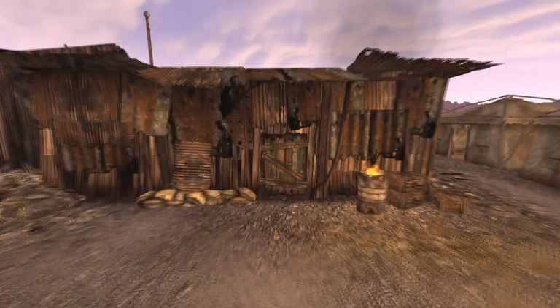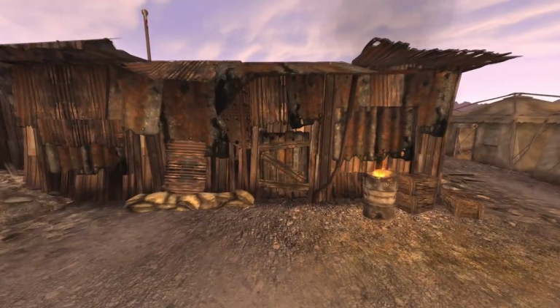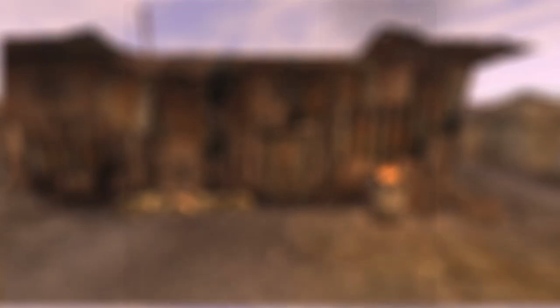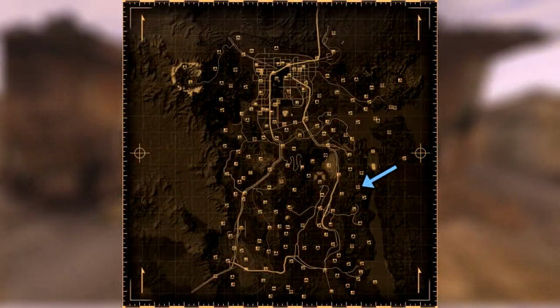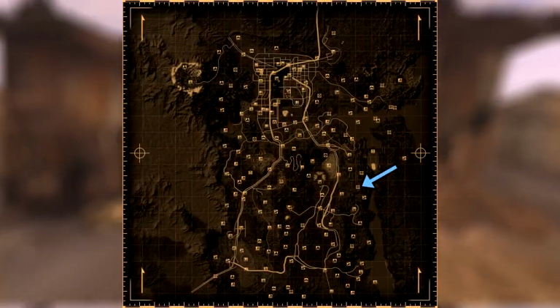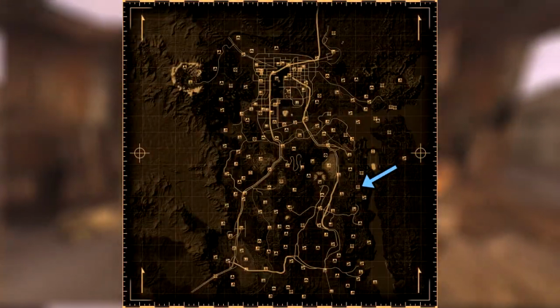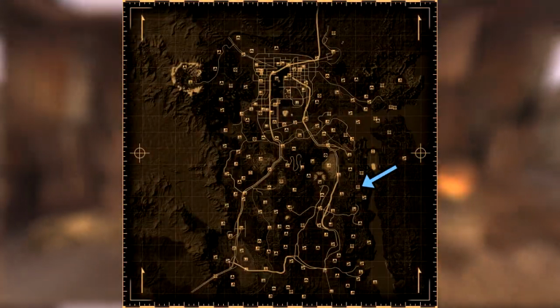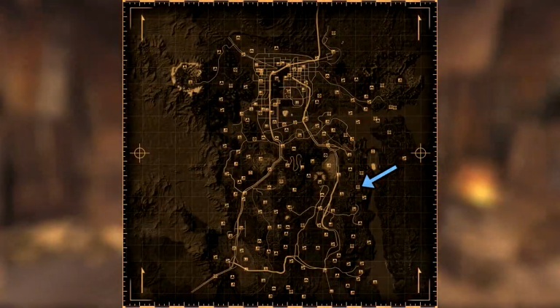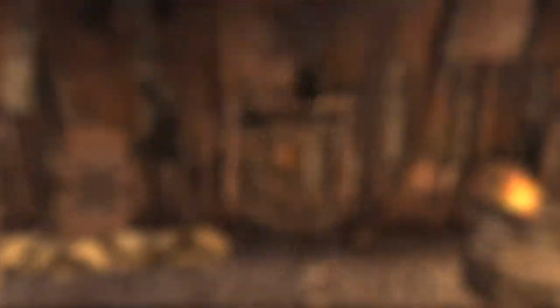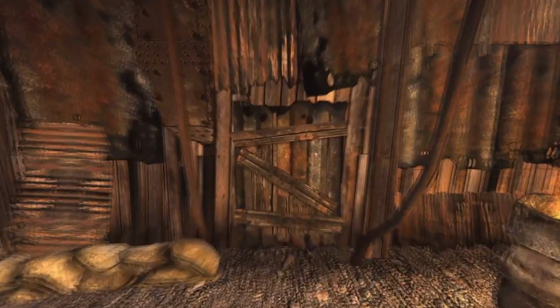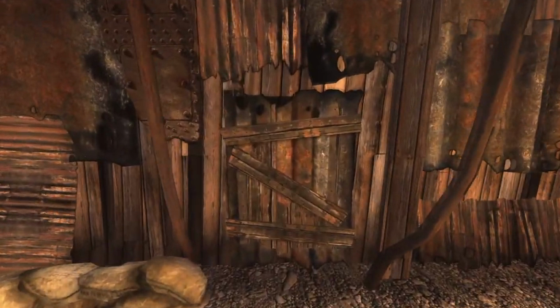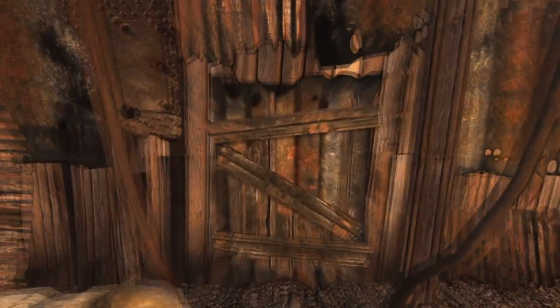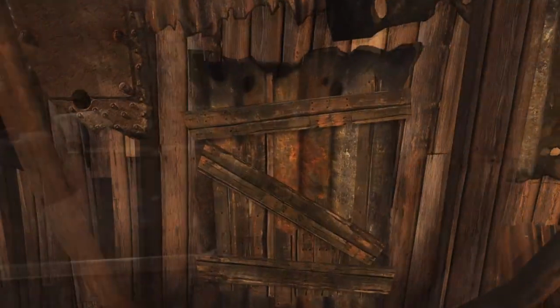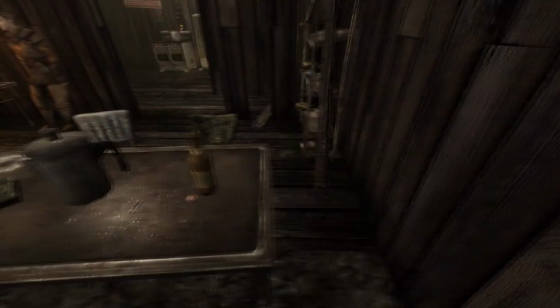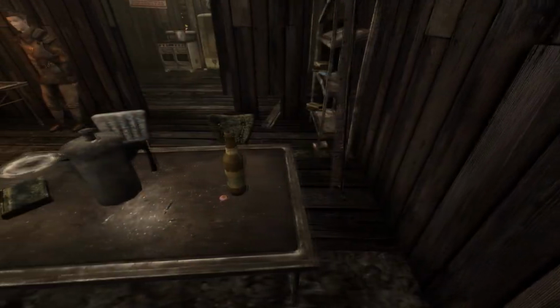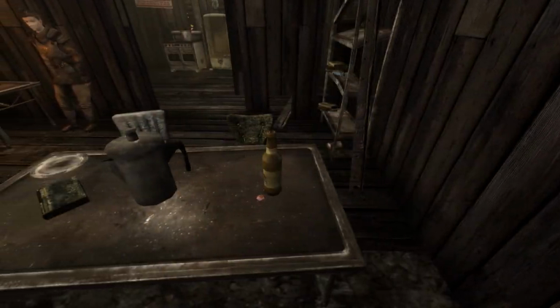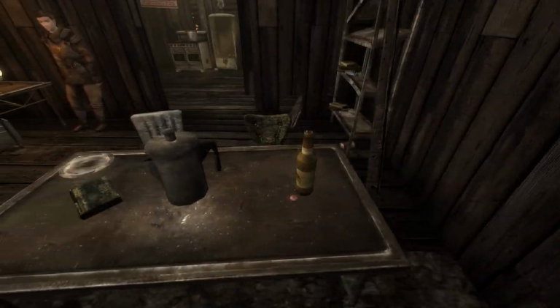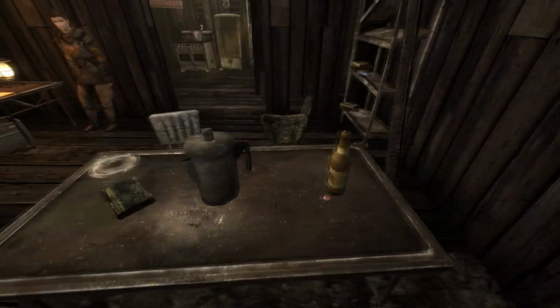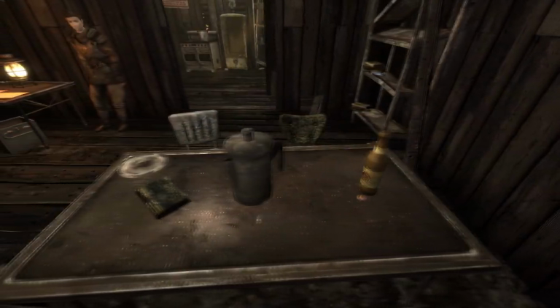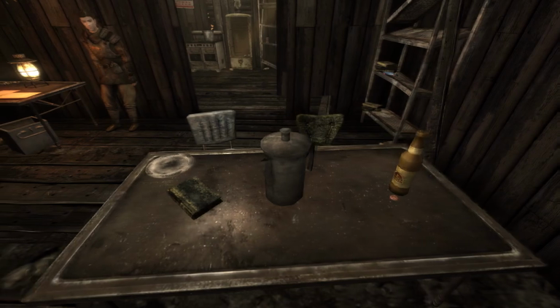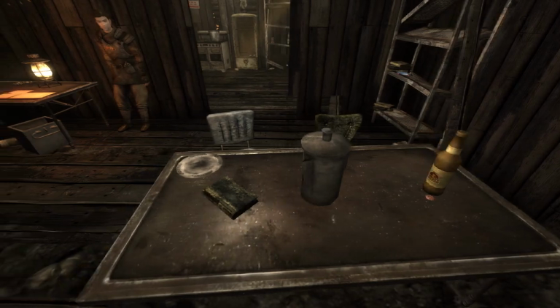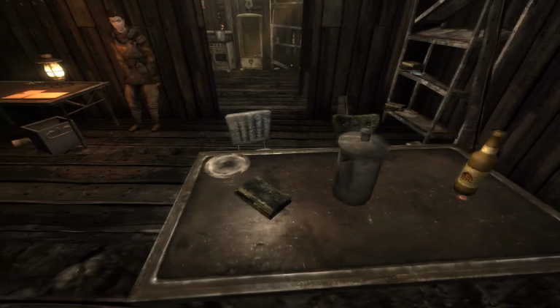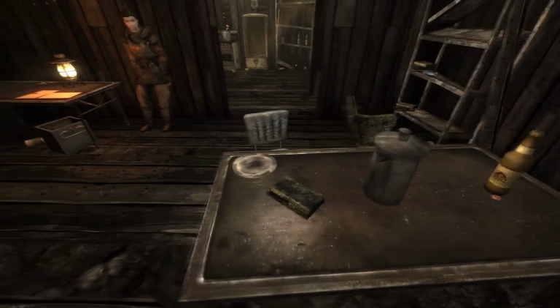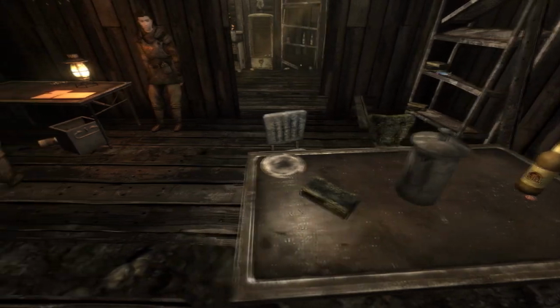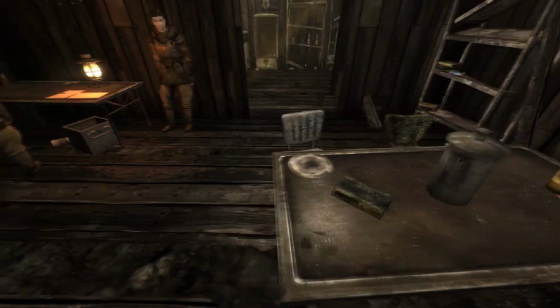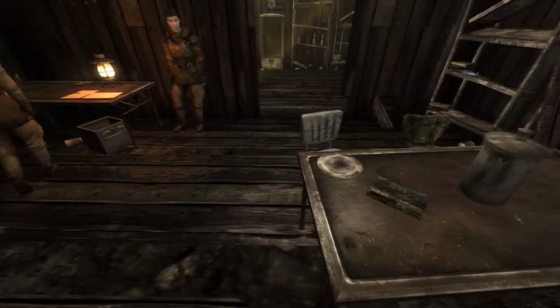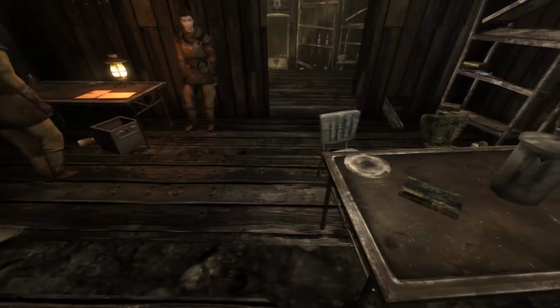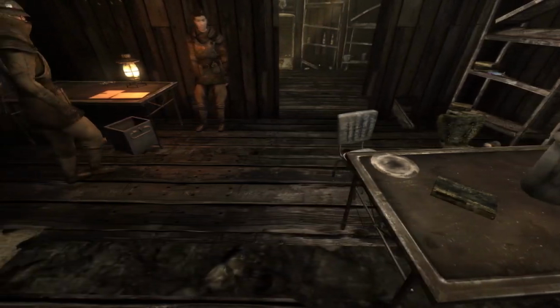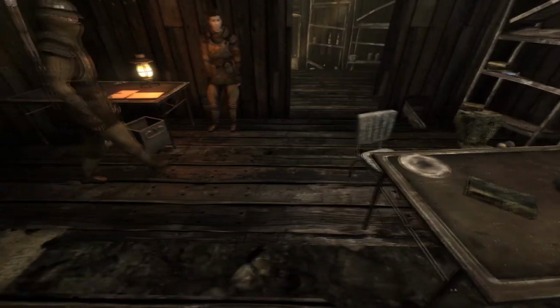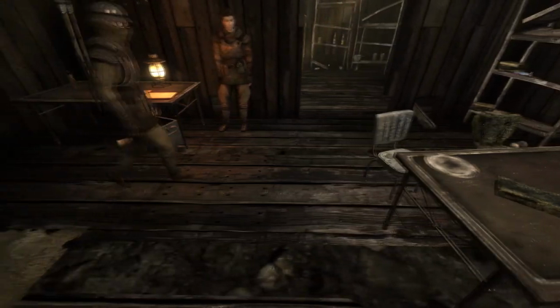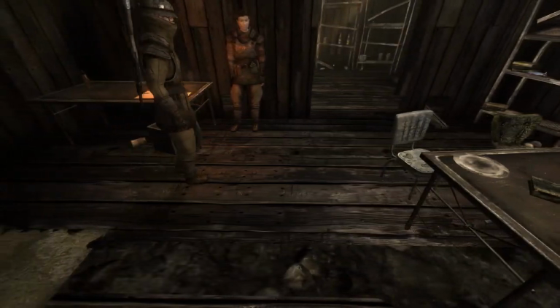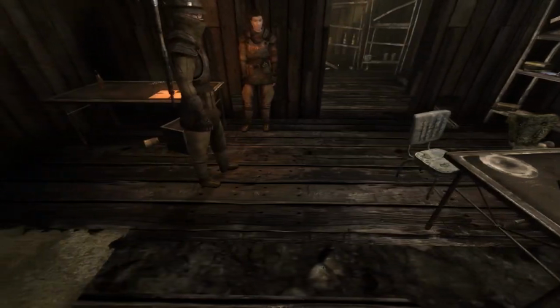Next up is Camp Forlorn Hope. Enter the mess hall south of the stream. On a table next to a Sunset Sarsaparilla bottle will be the cap.